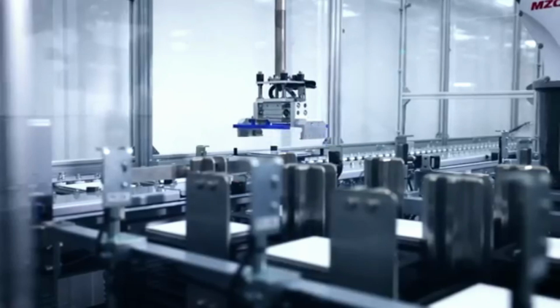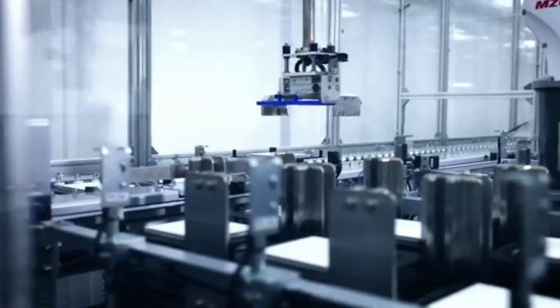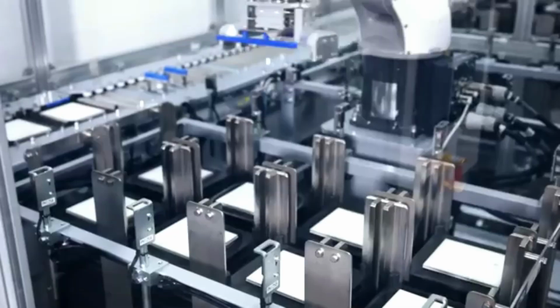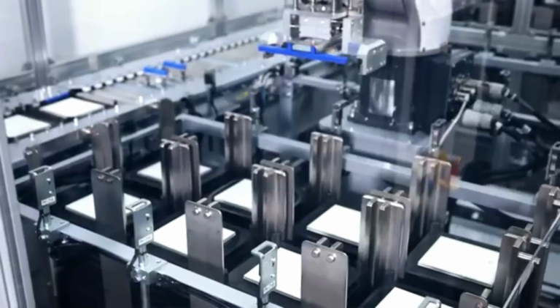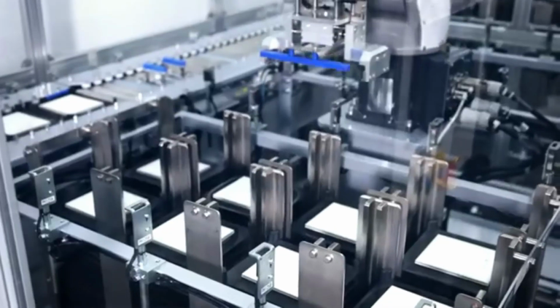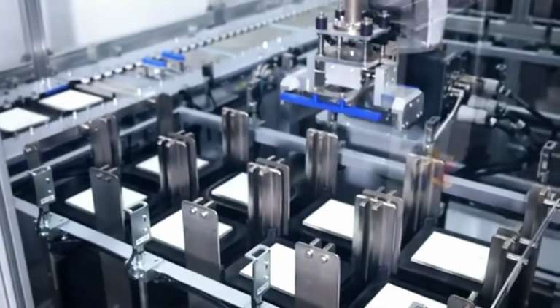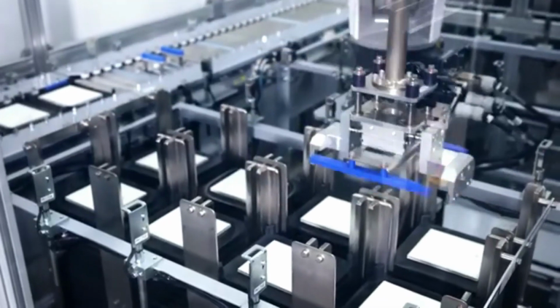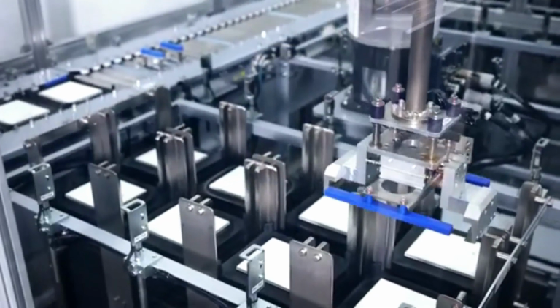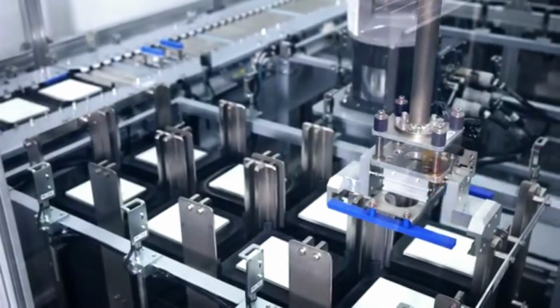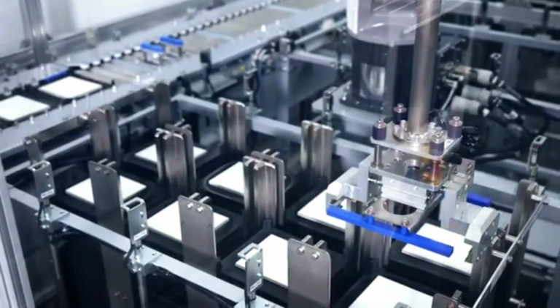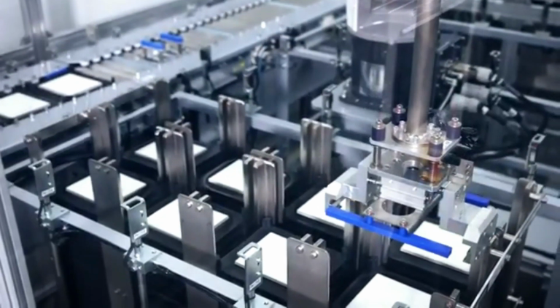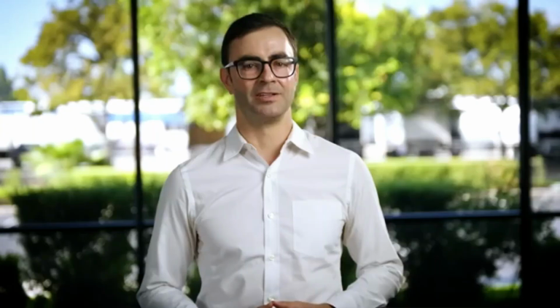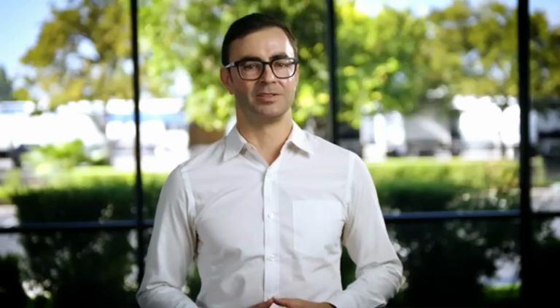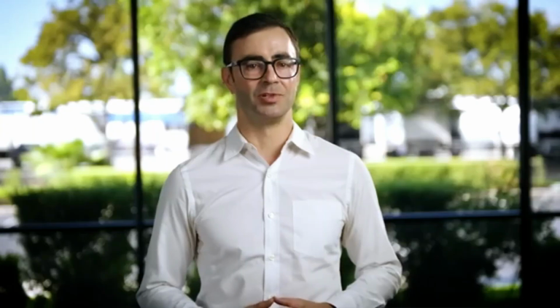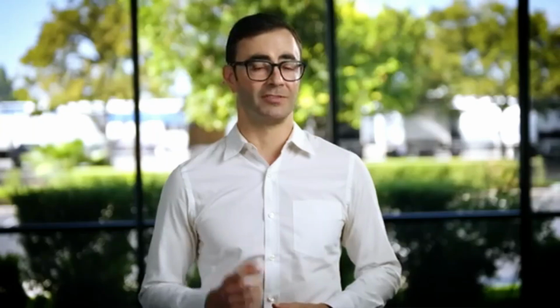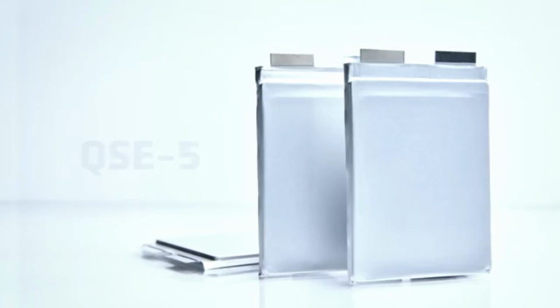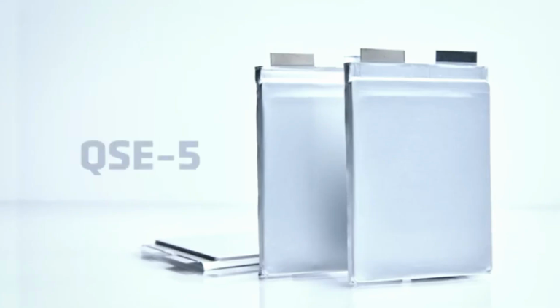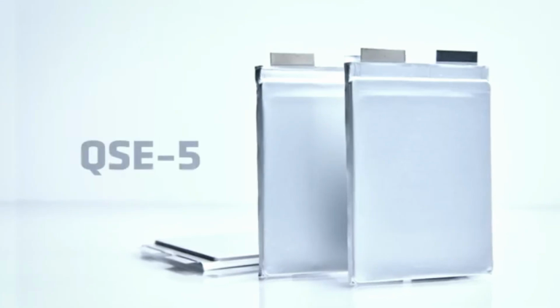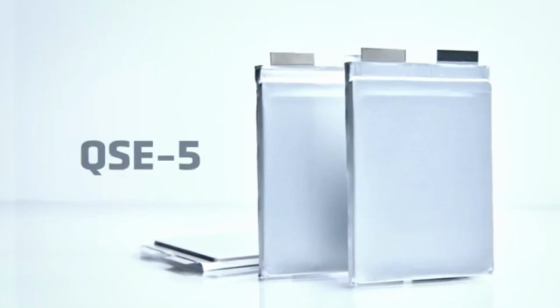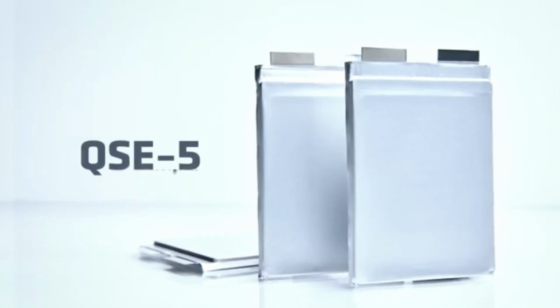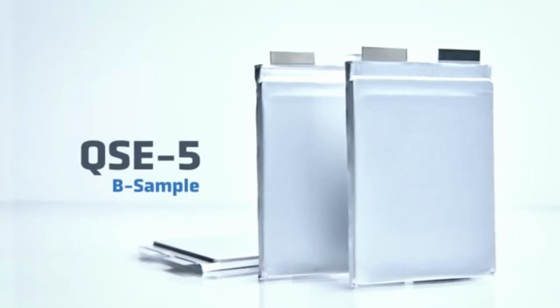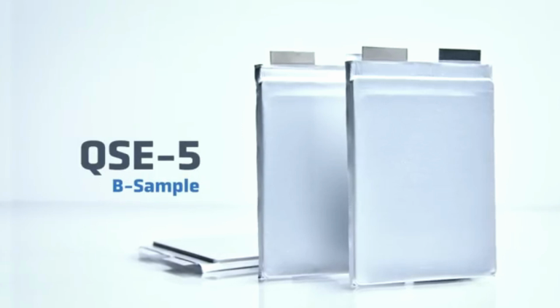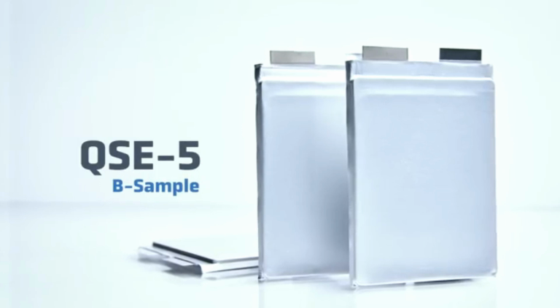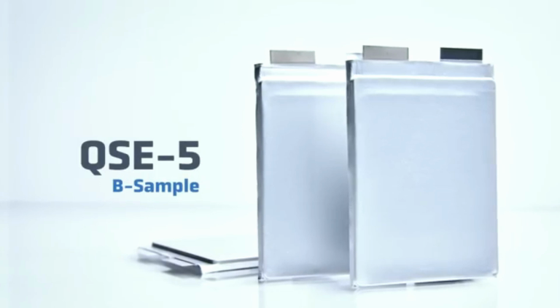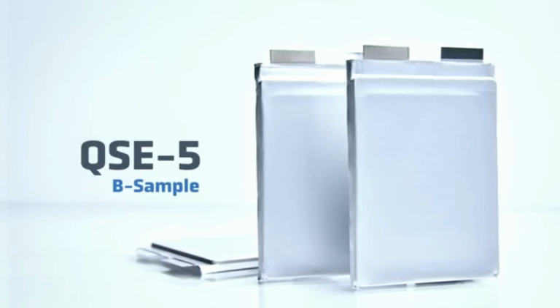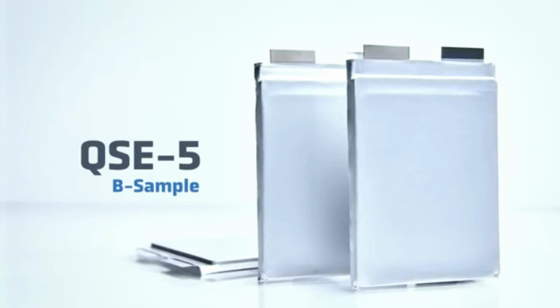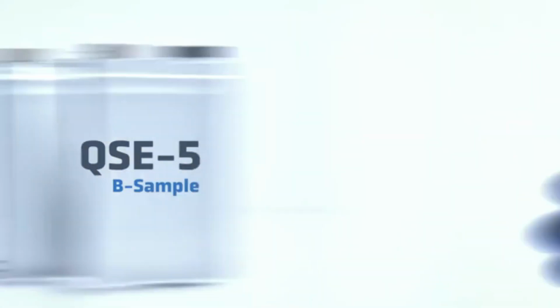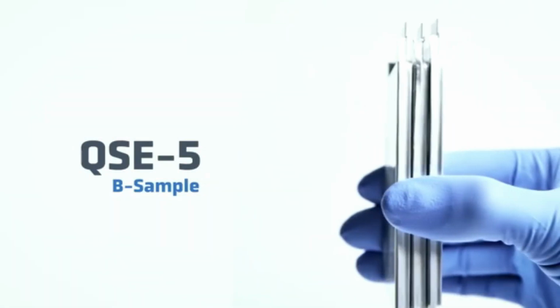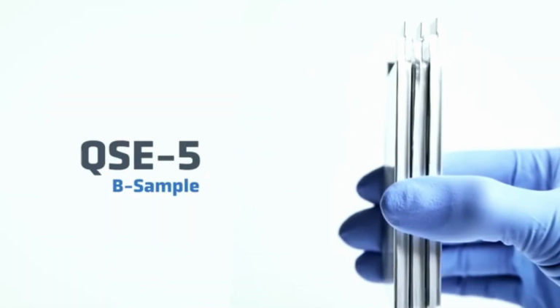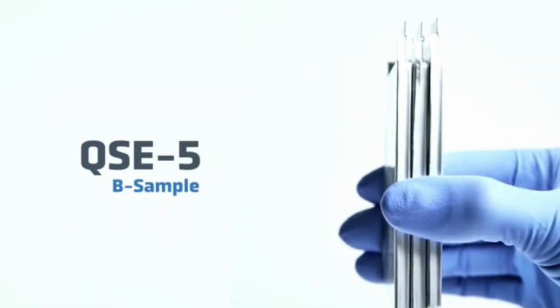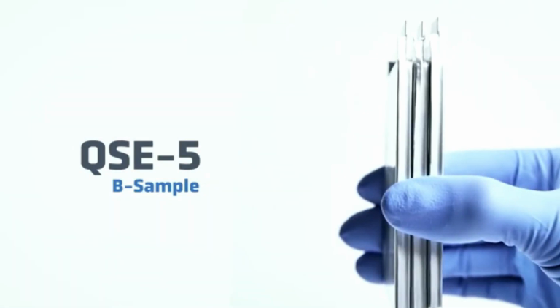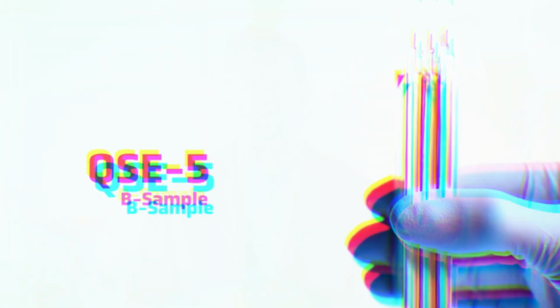The separators we make using the Raptor process are being used to produce our first low-volume B samples of QSE-5.